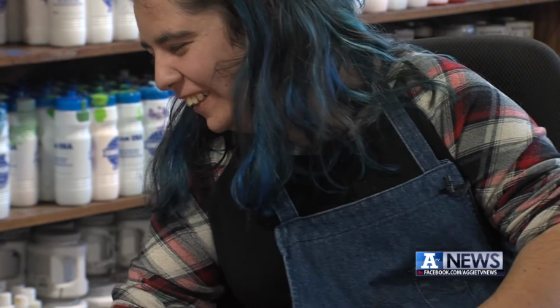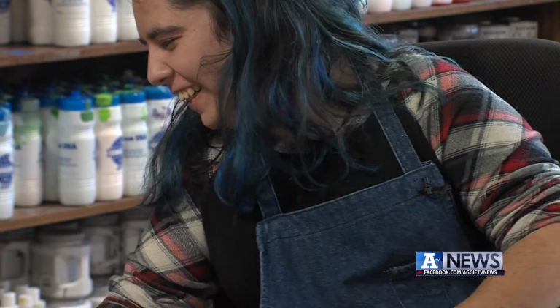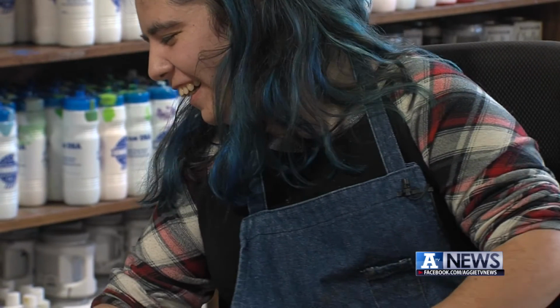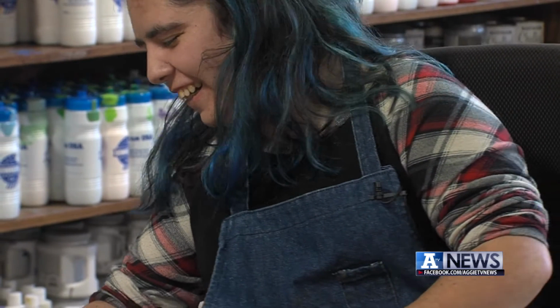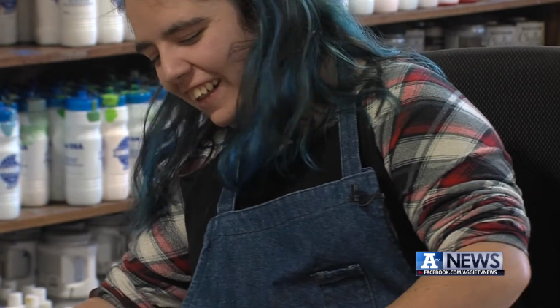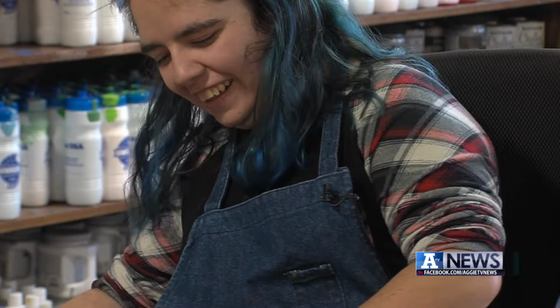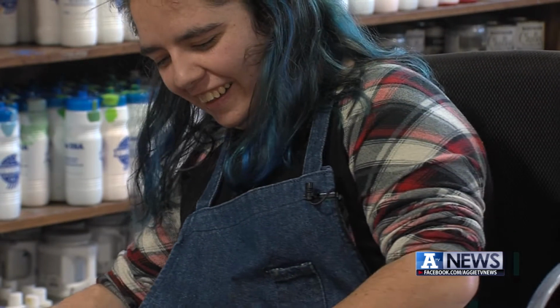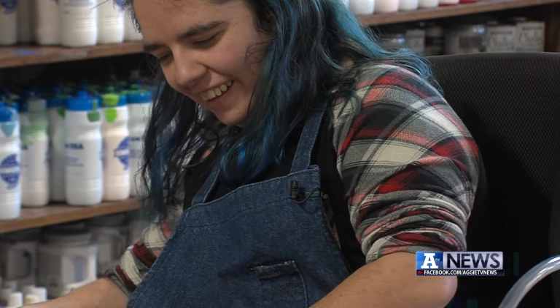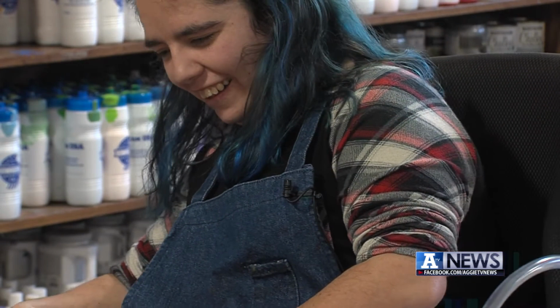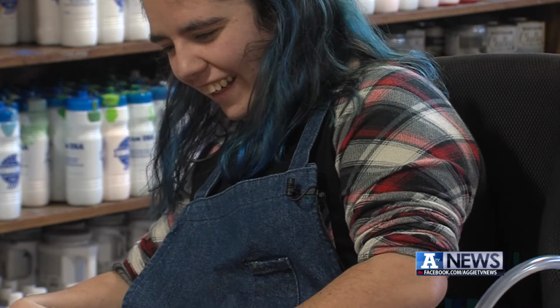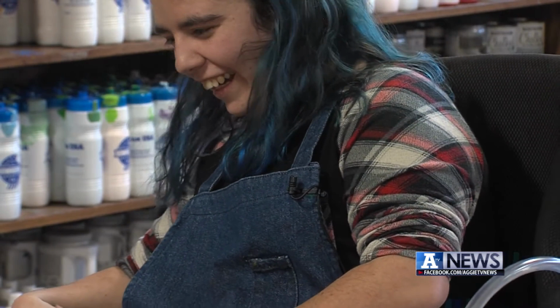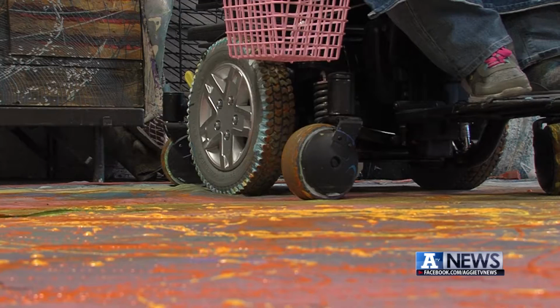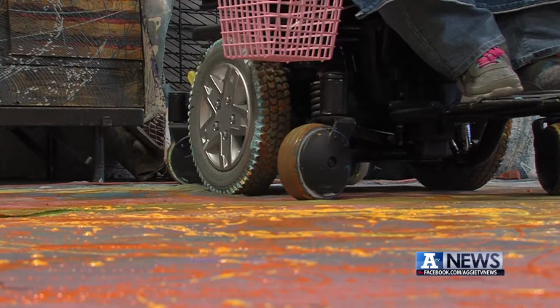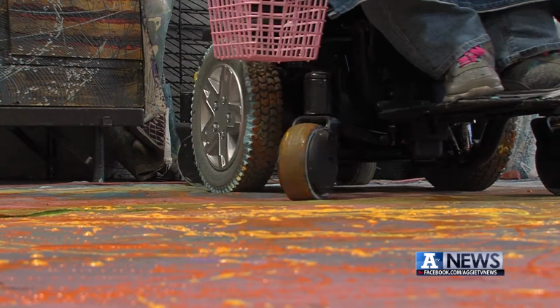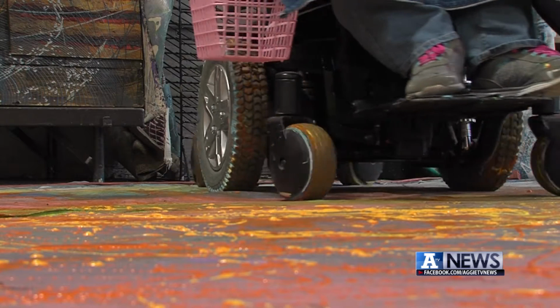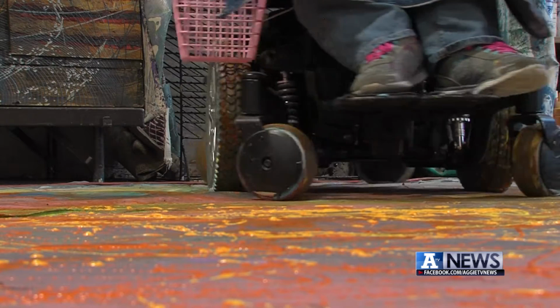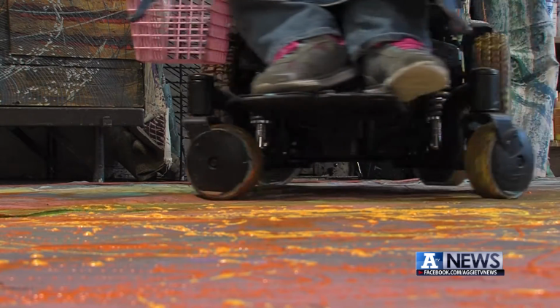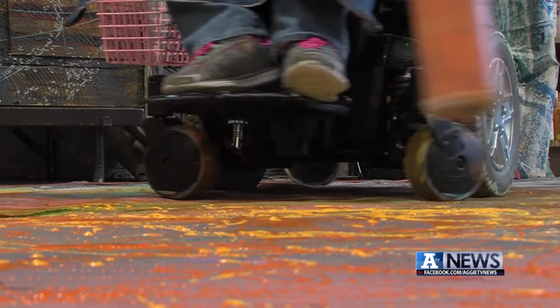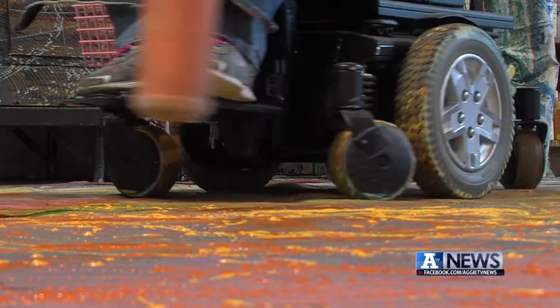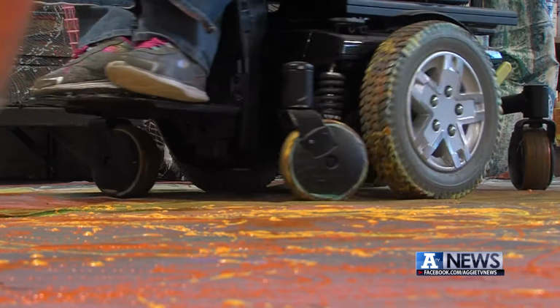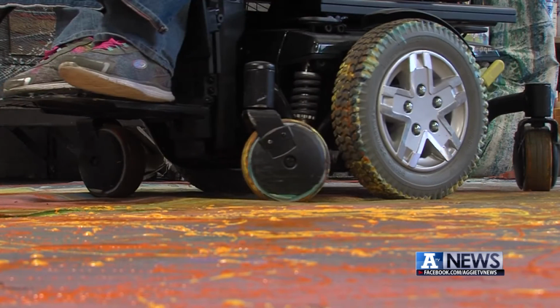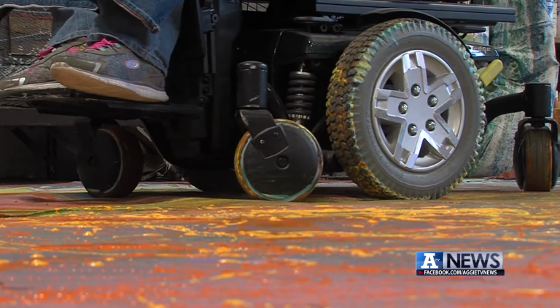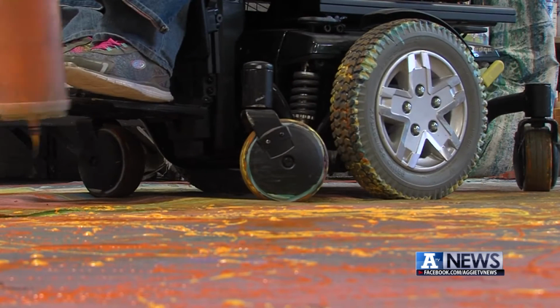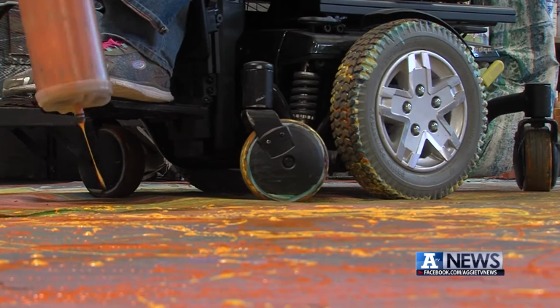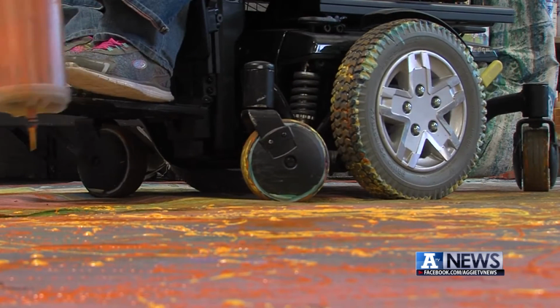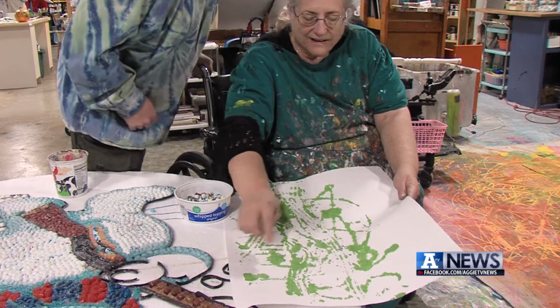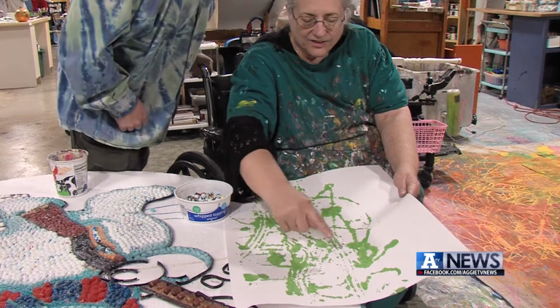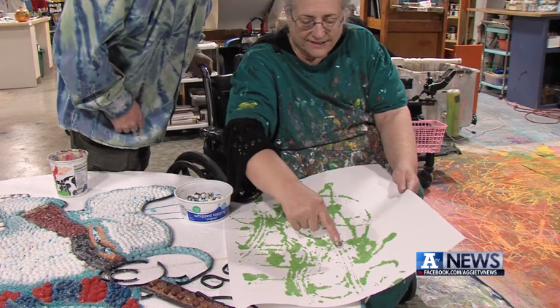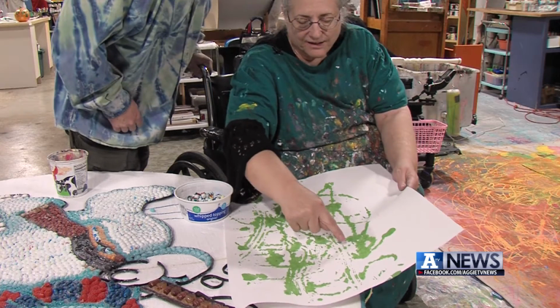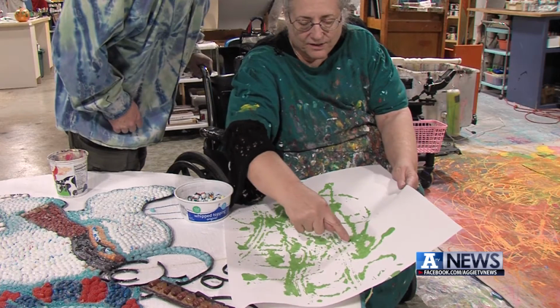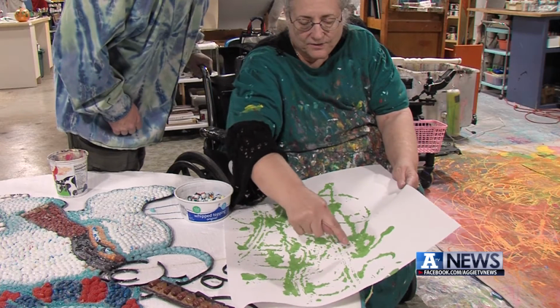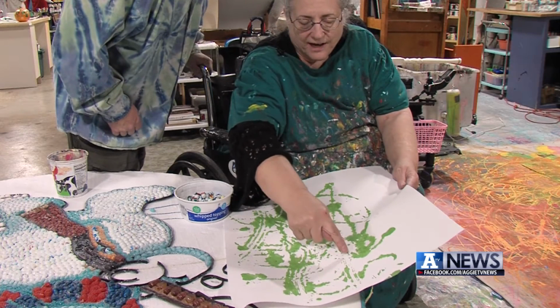Eccles has been in a motorized wheelchair since she was four. Bingham says this is second nature for her. Yeah, she's got two eyes.